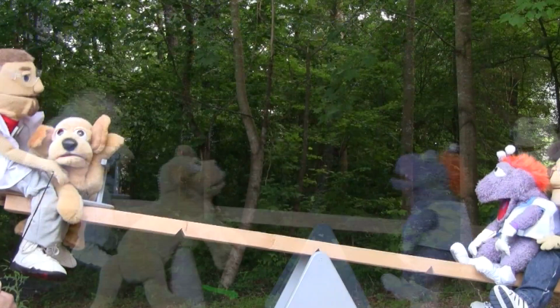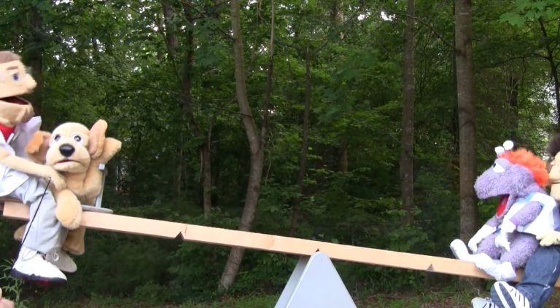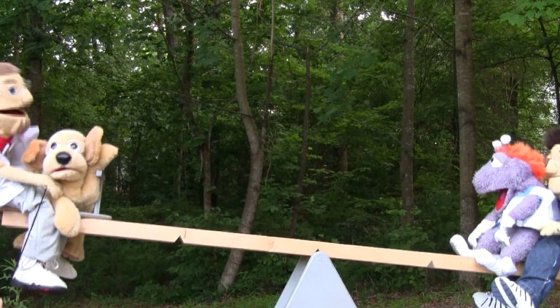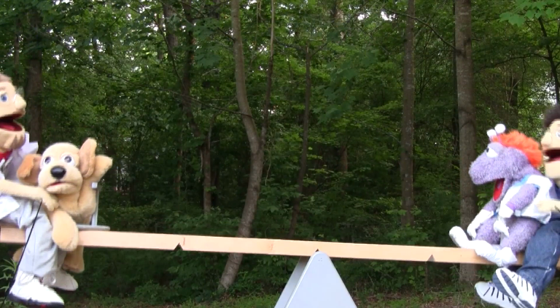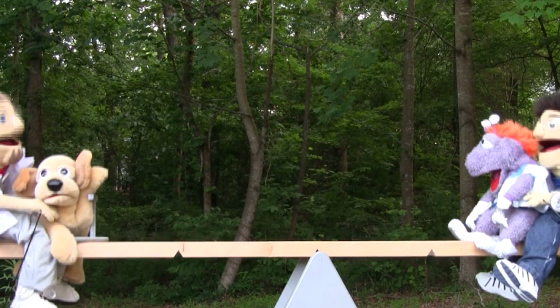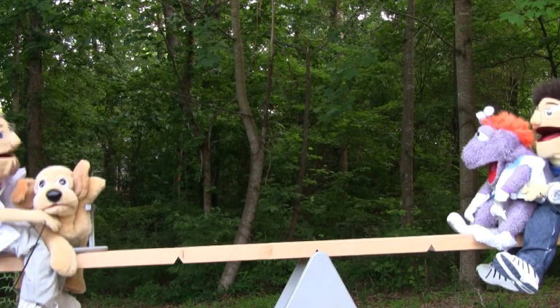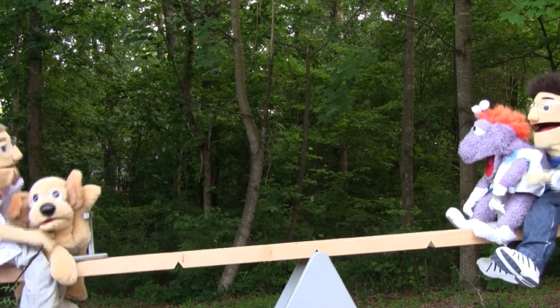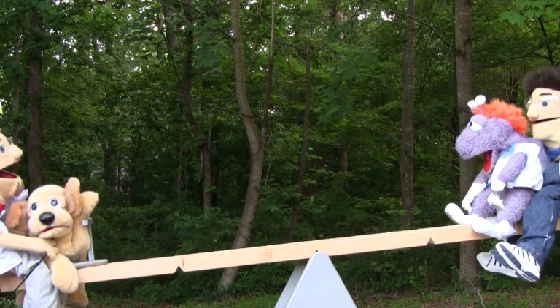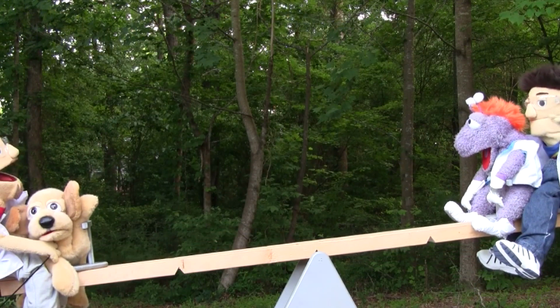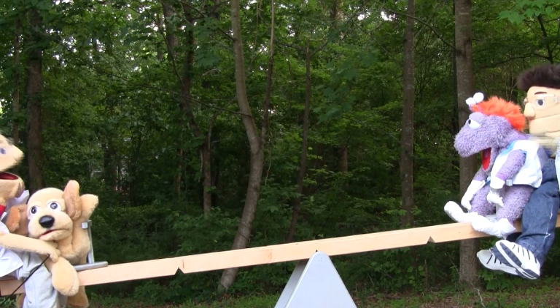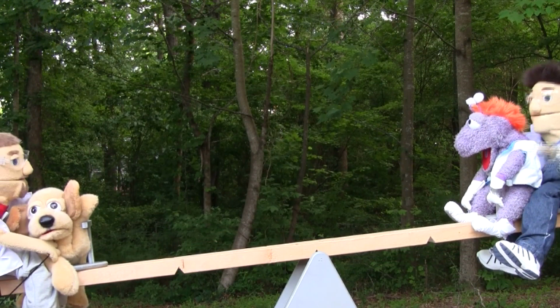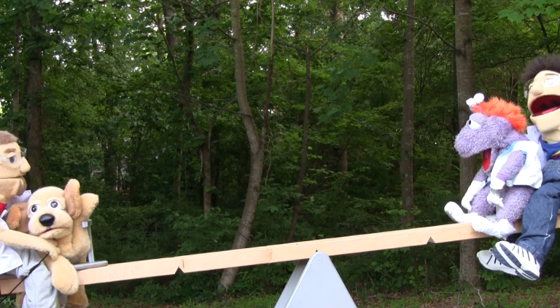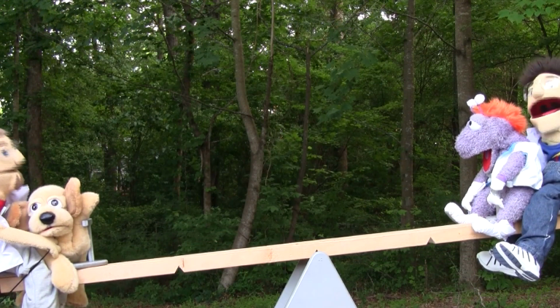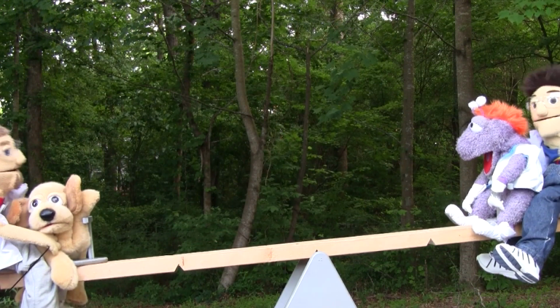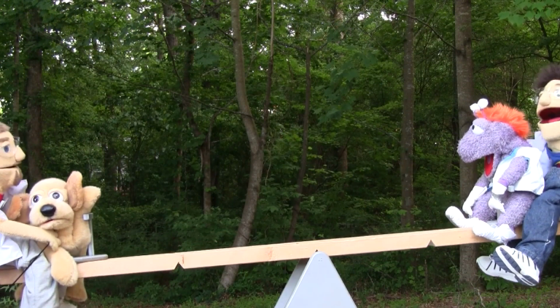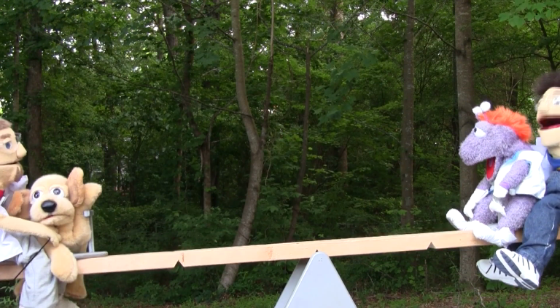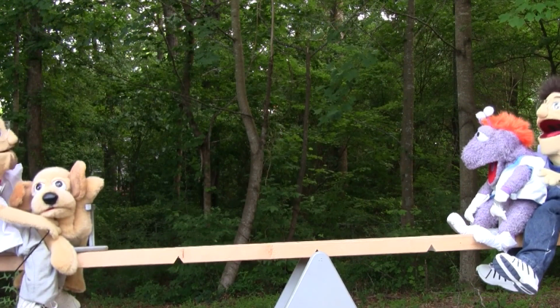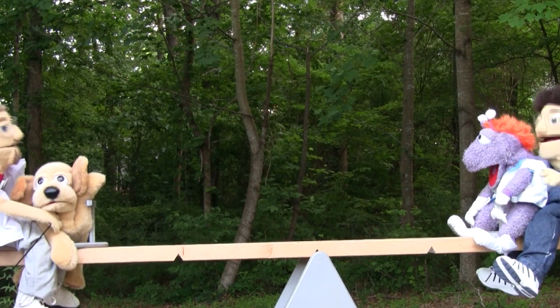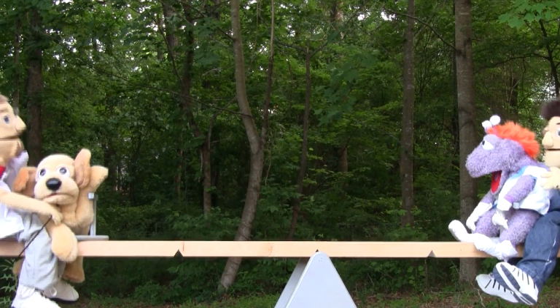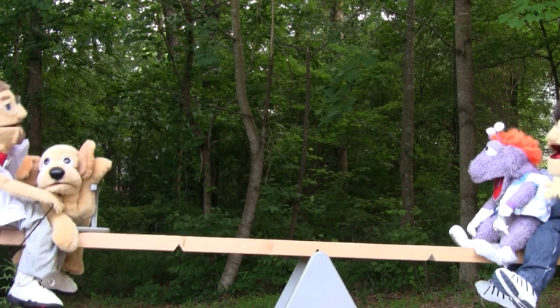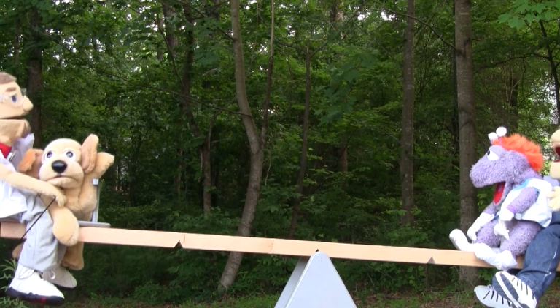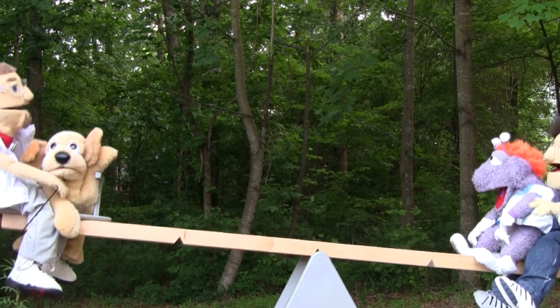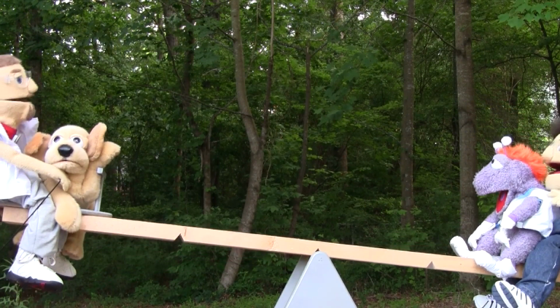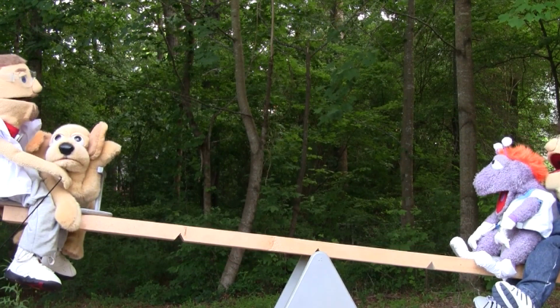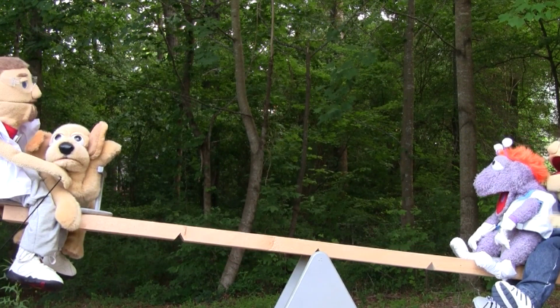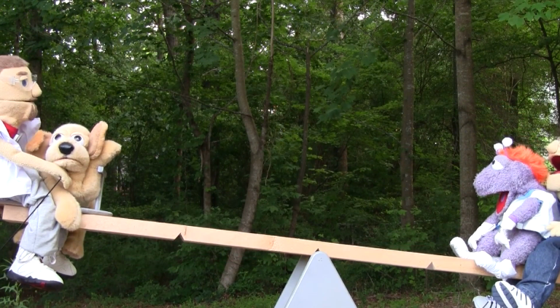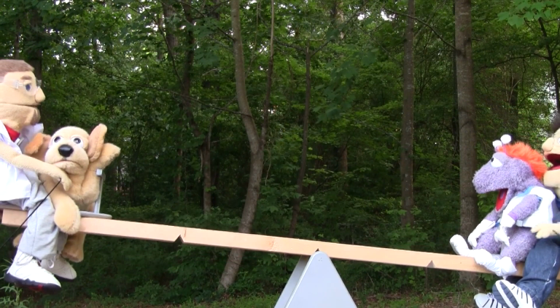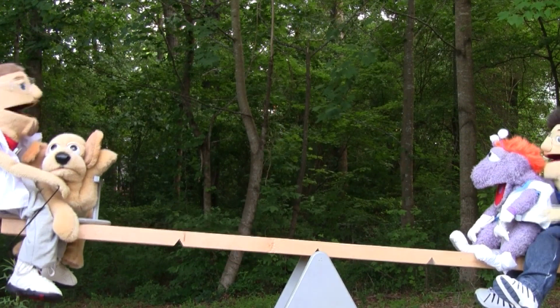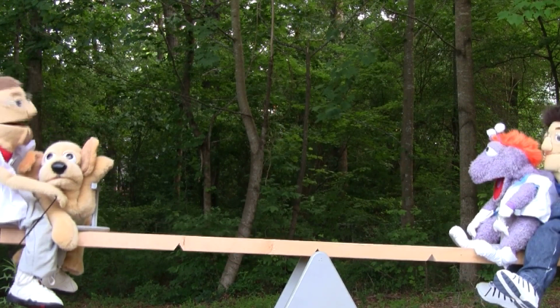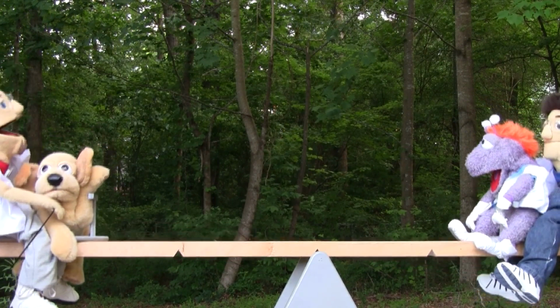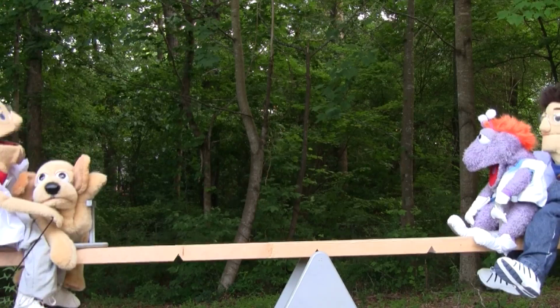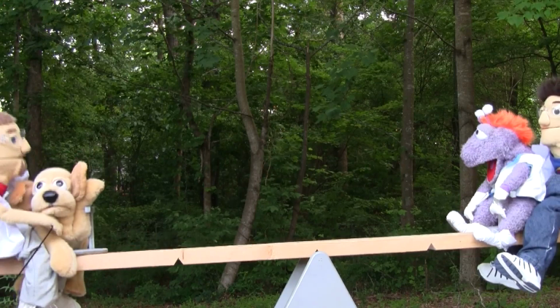Hooray, it's working! Yeah, this is fun. Look how balanced we are. All right!